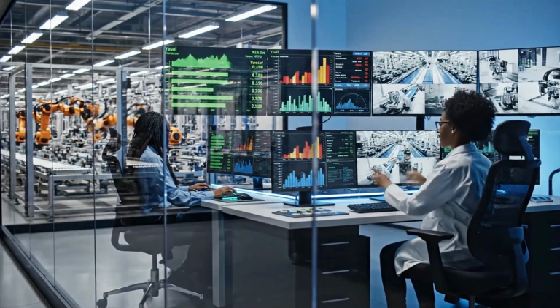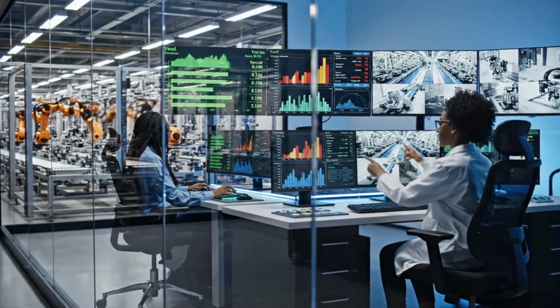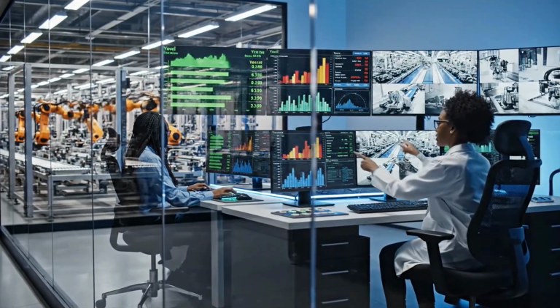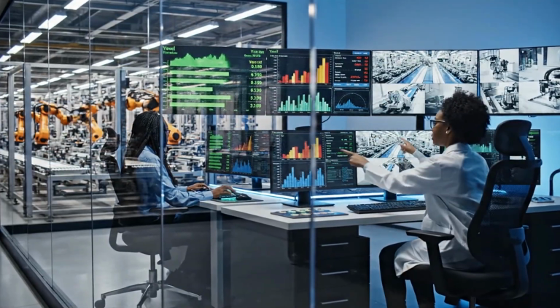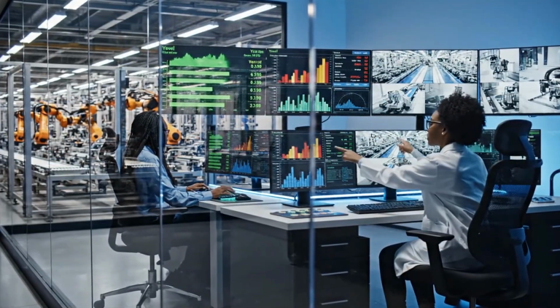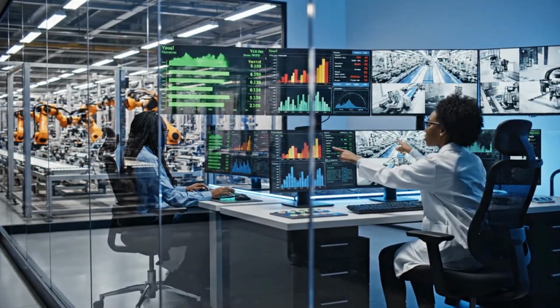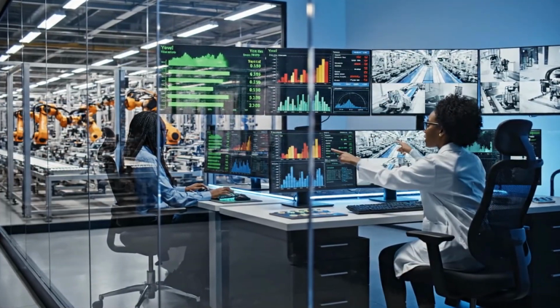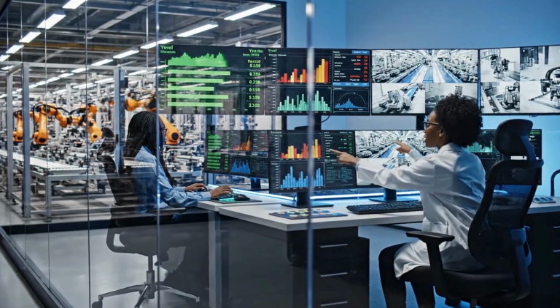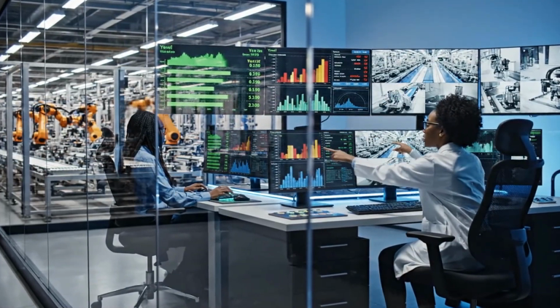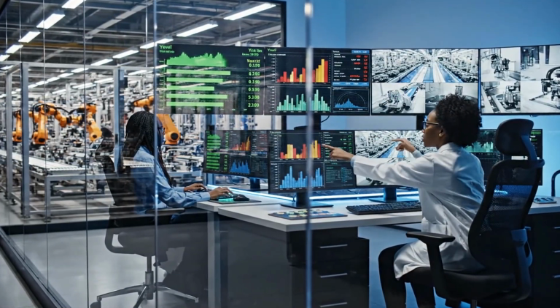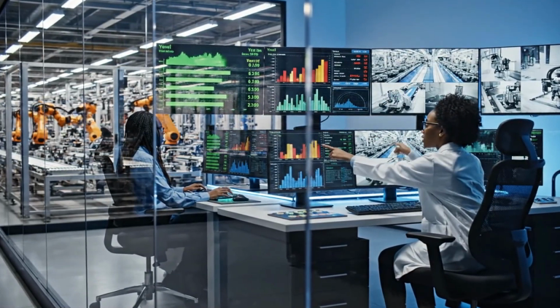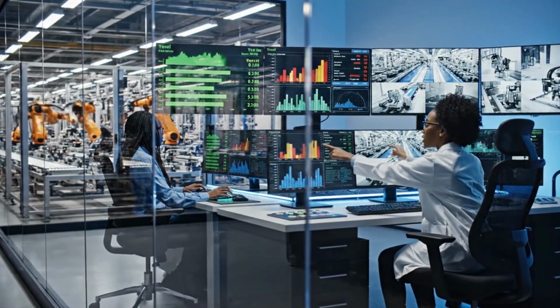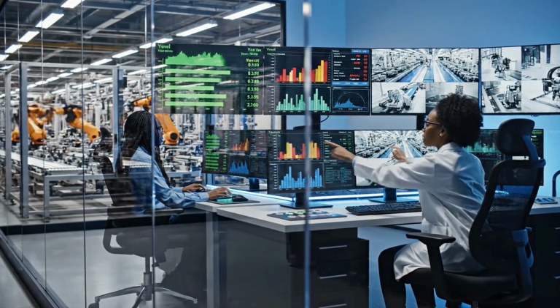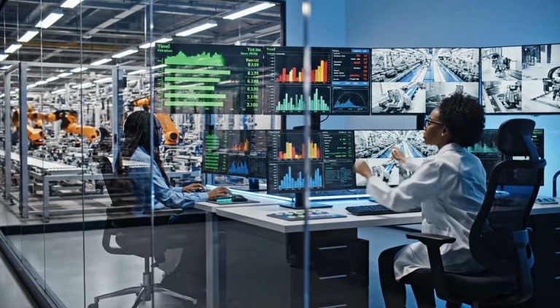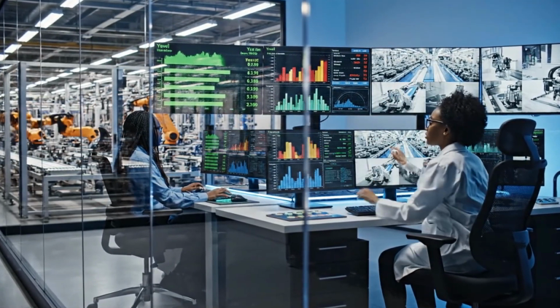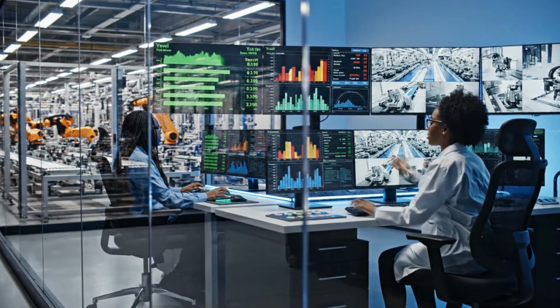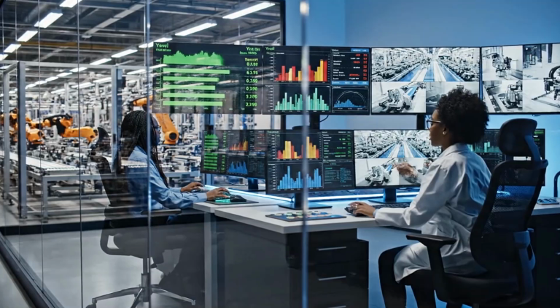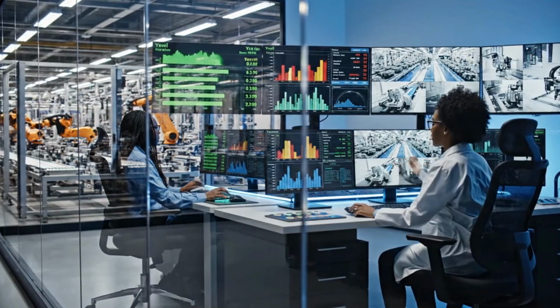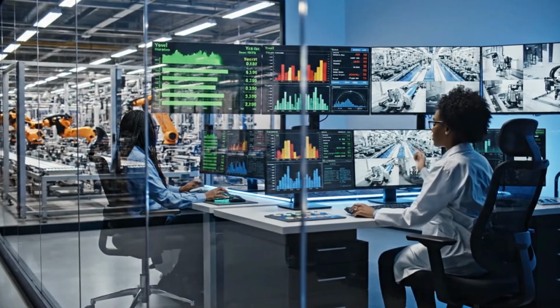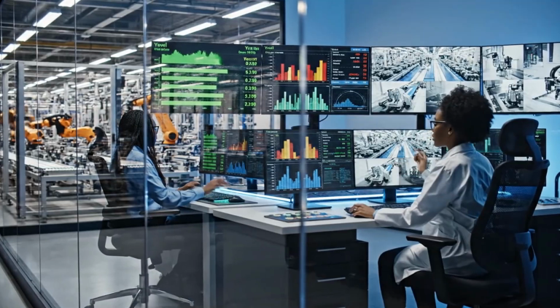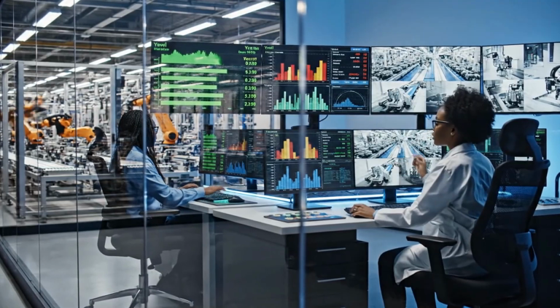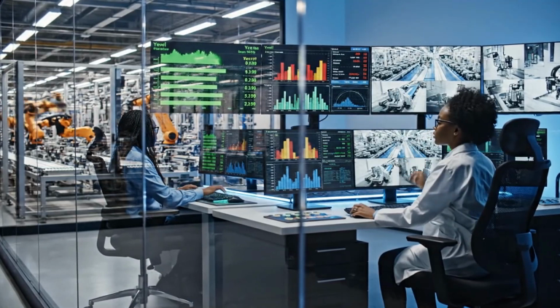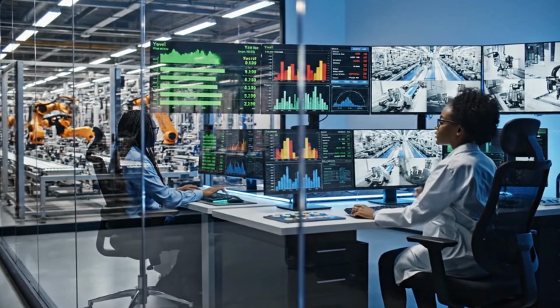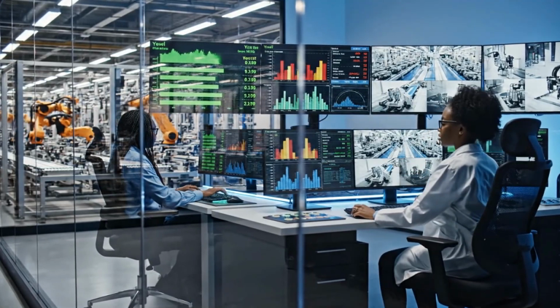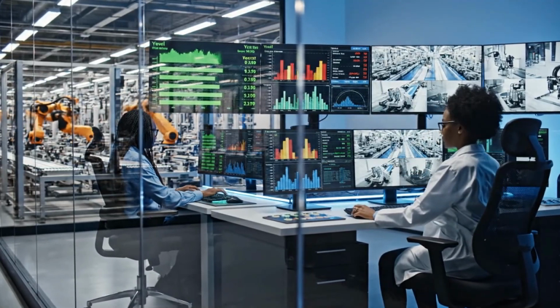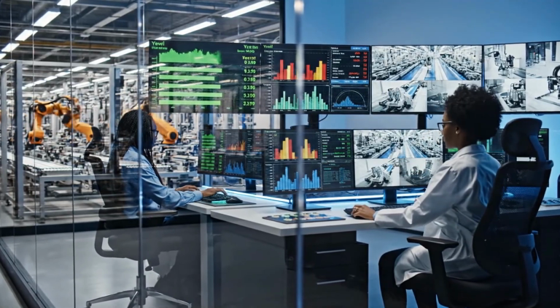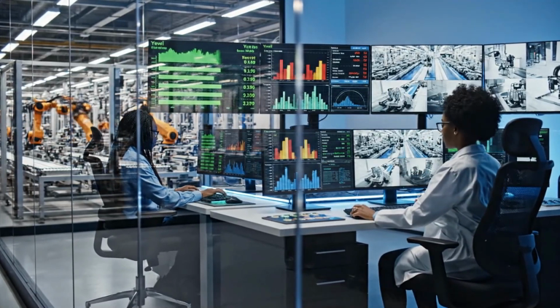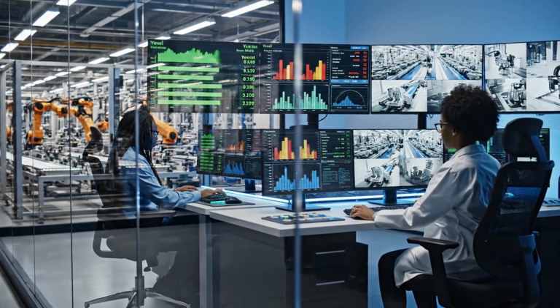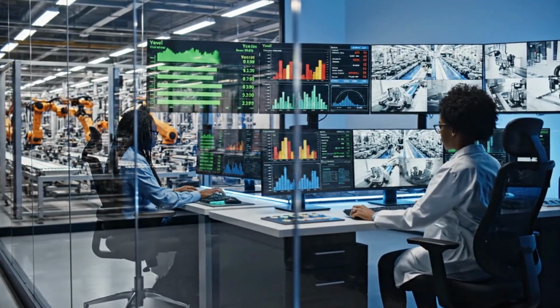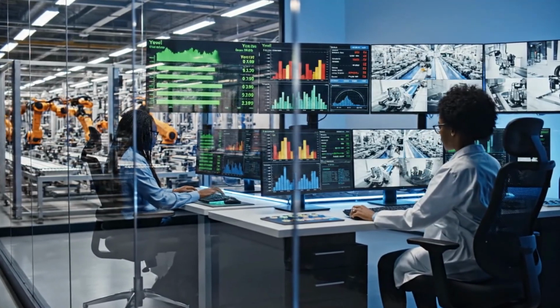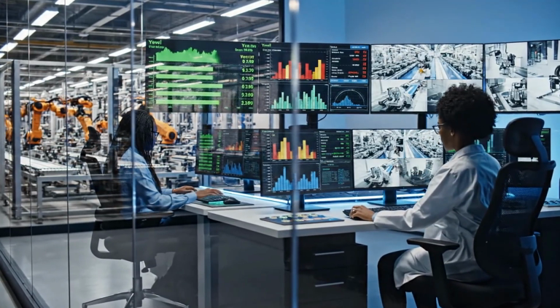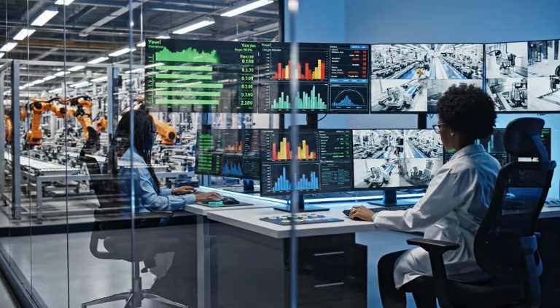Check the yield rate on line three — we have a spike in defects. Adjusting the feed speed now.